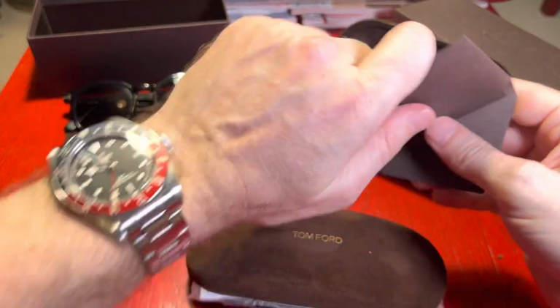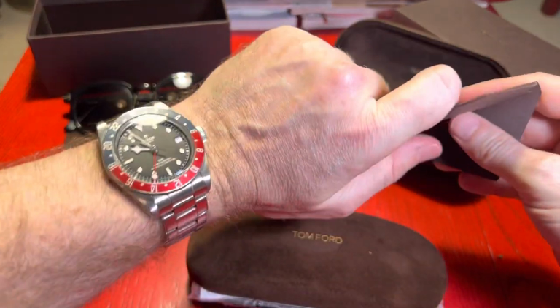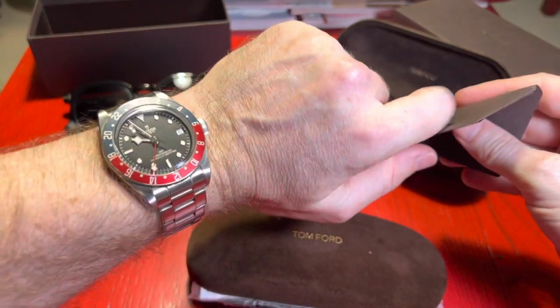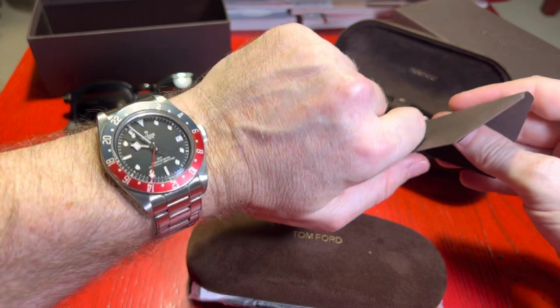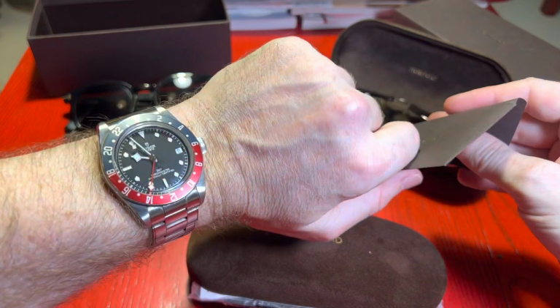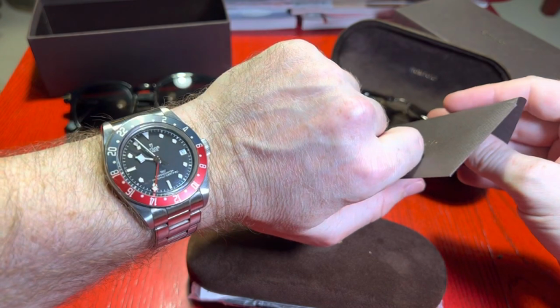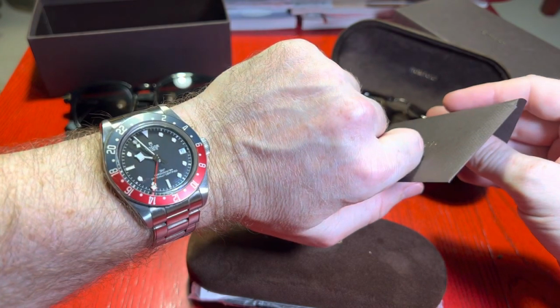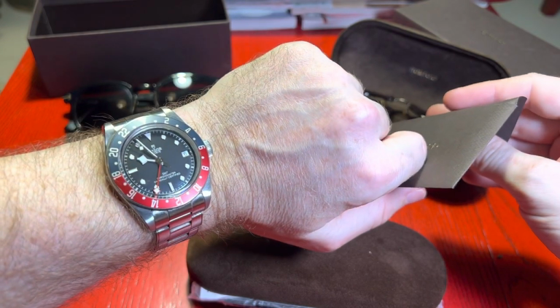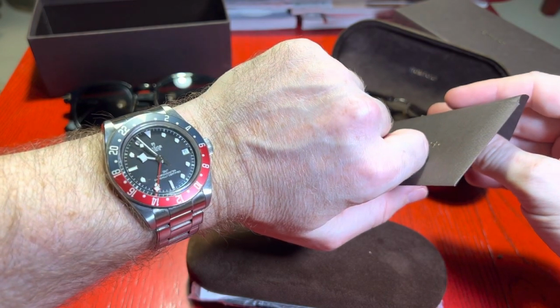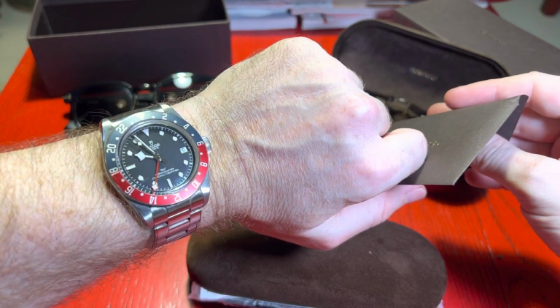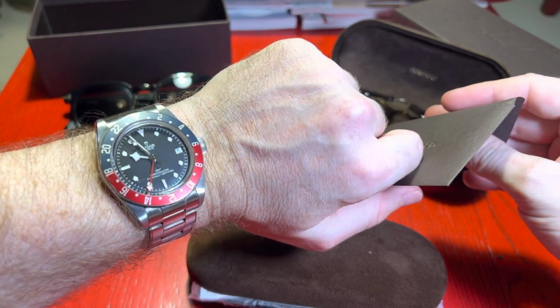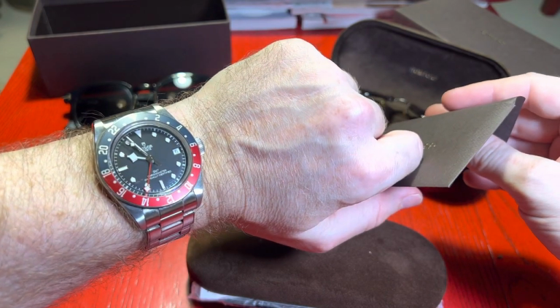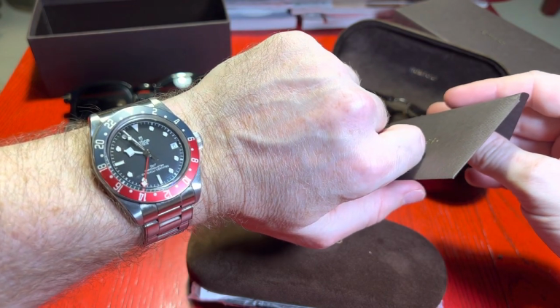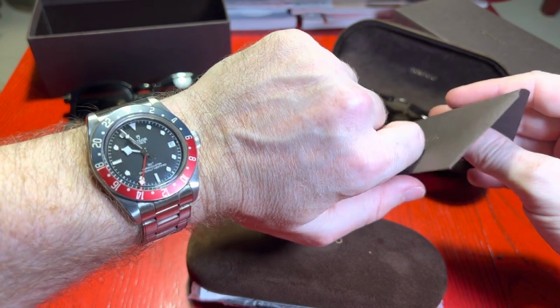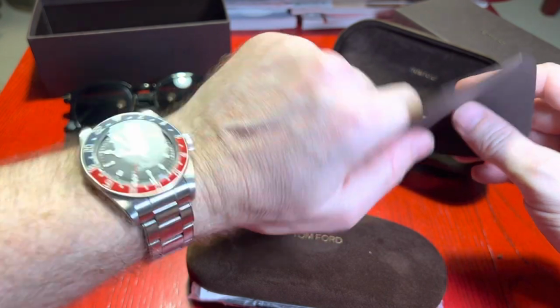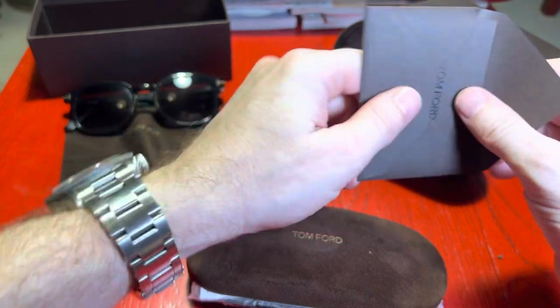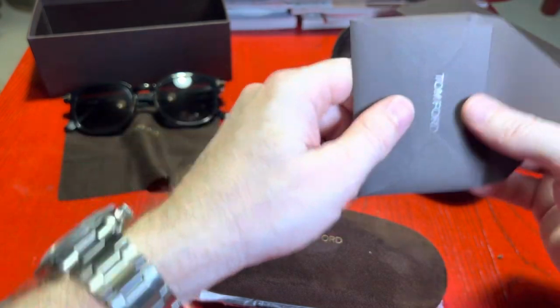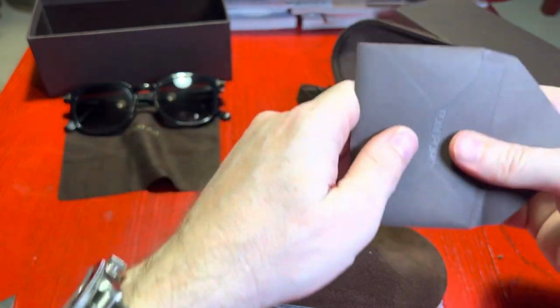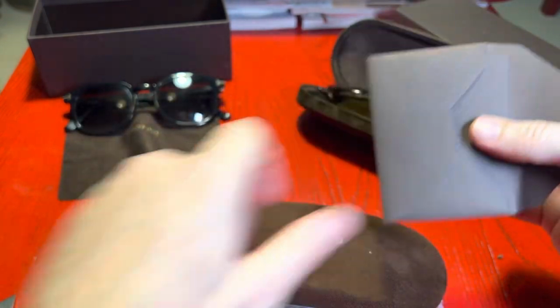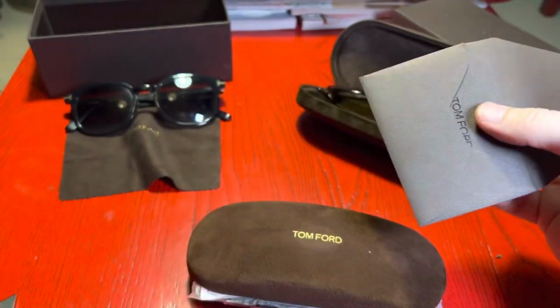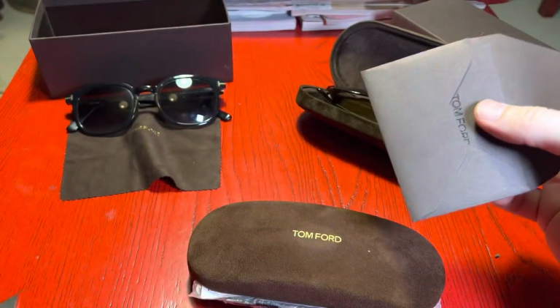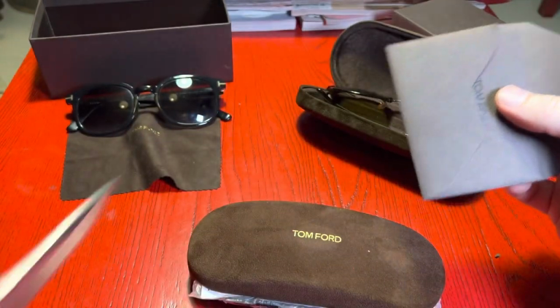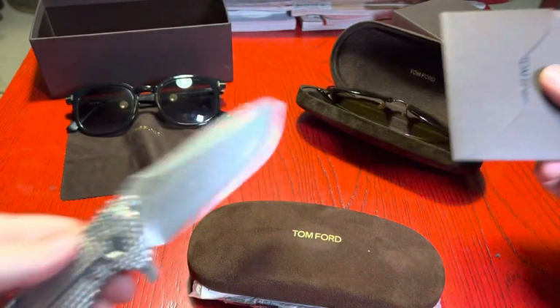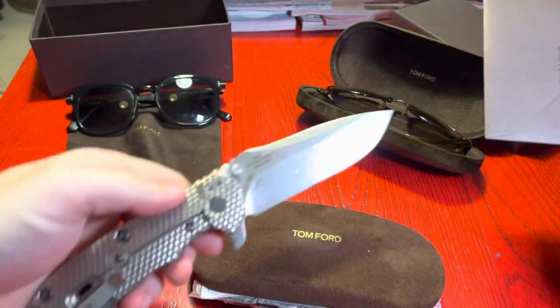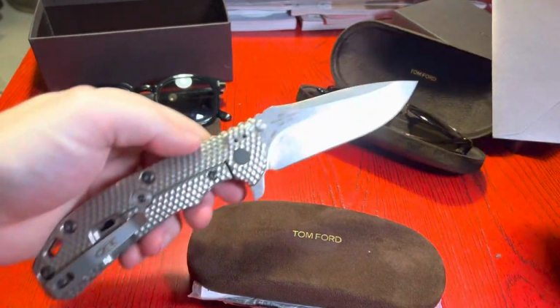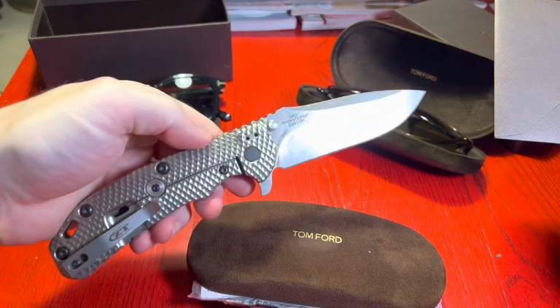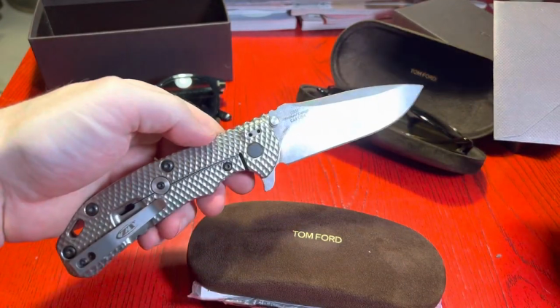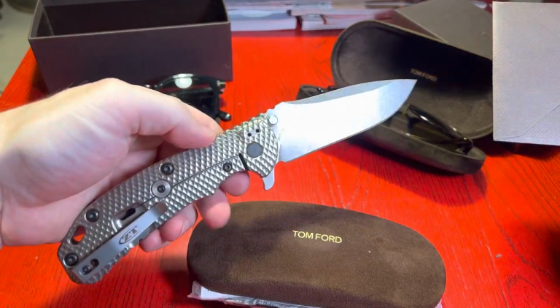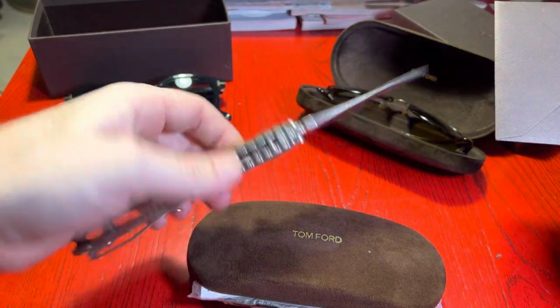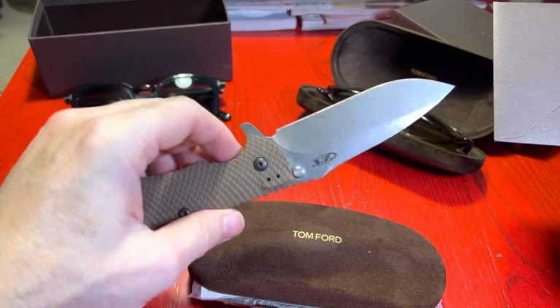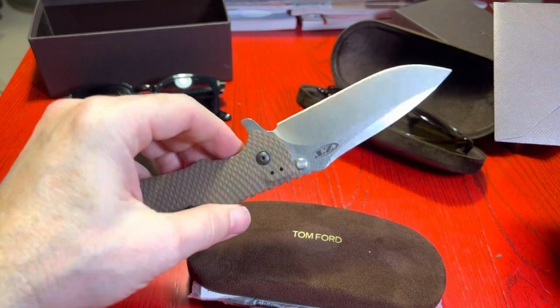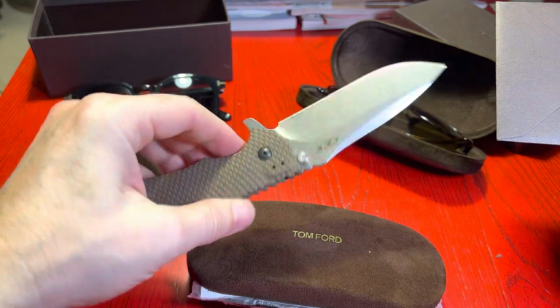Wrist check today — it's a Tudor GMT. Knife check, I always get asked about that — it's a ZT knife.